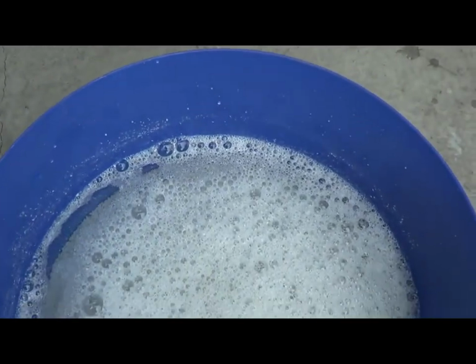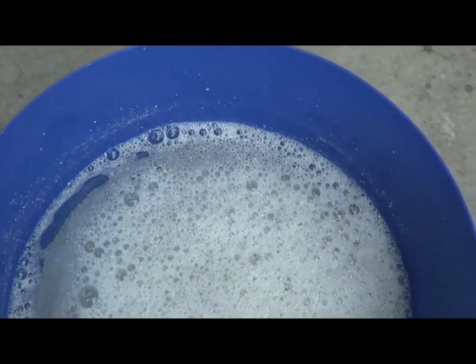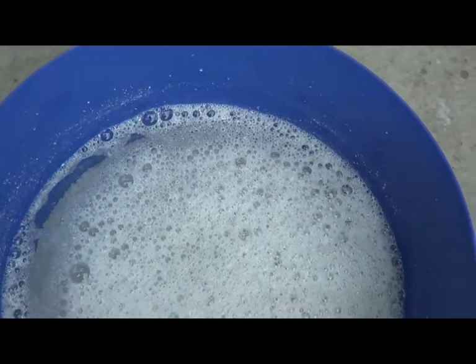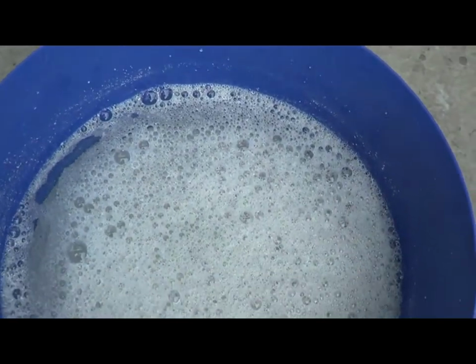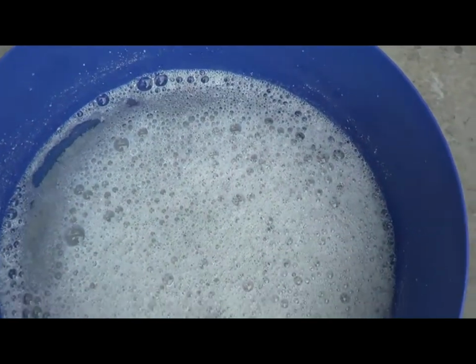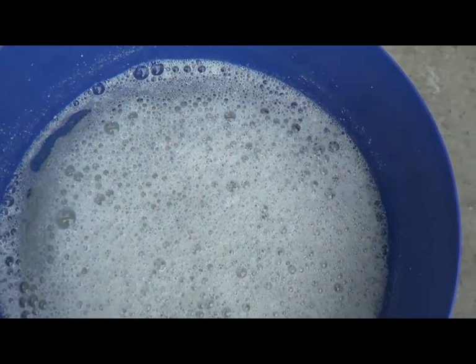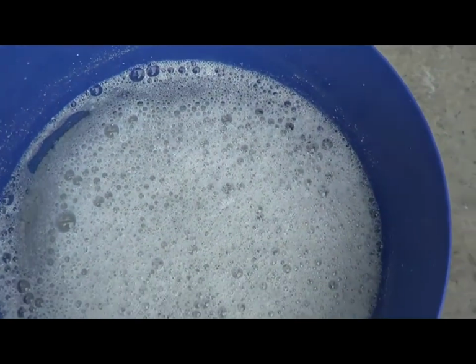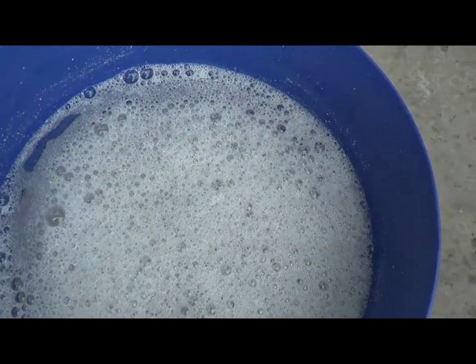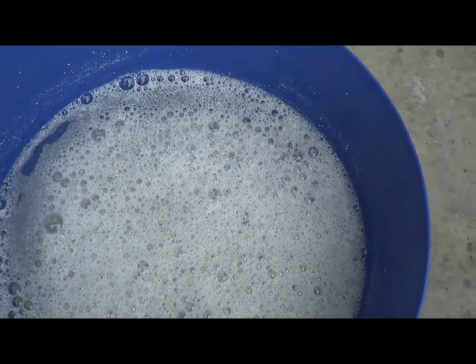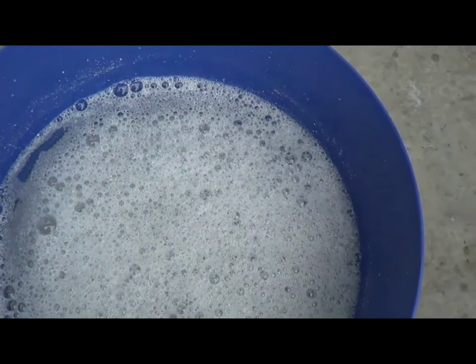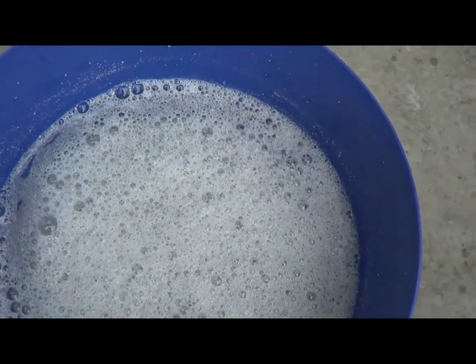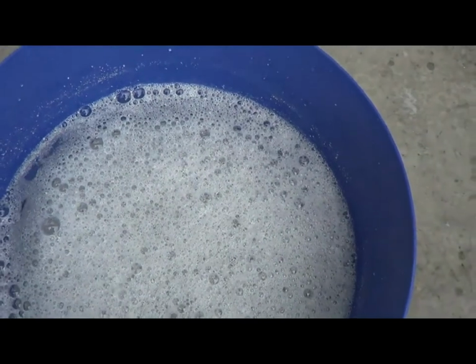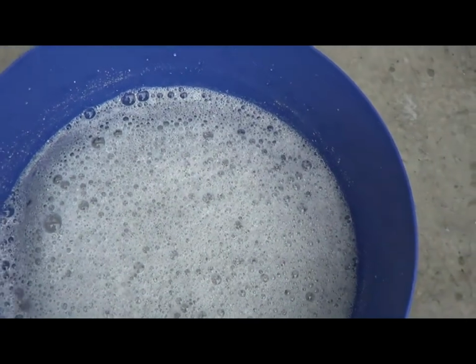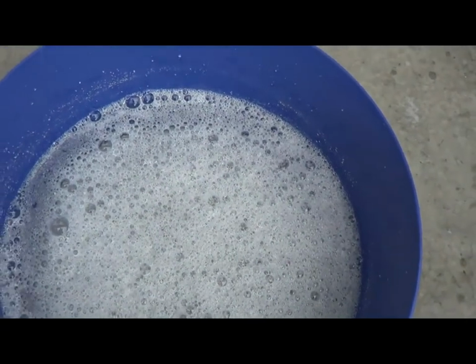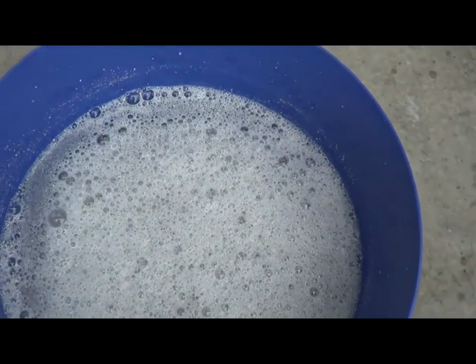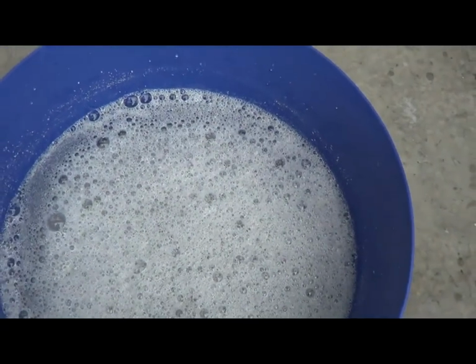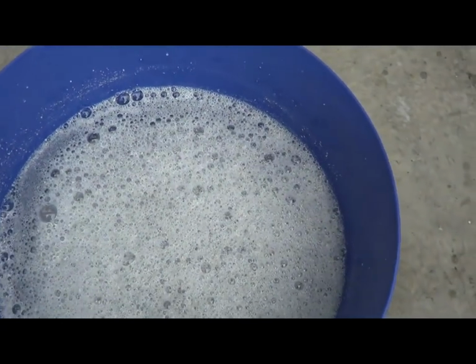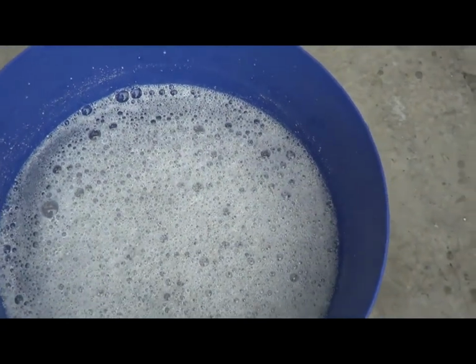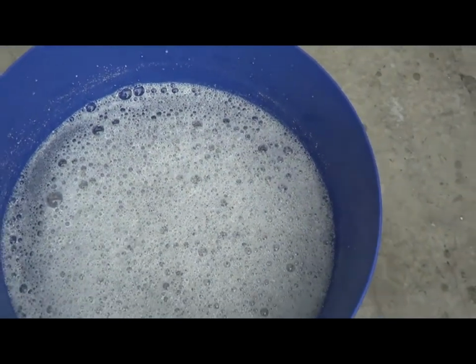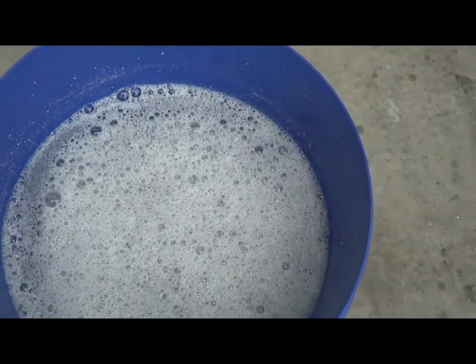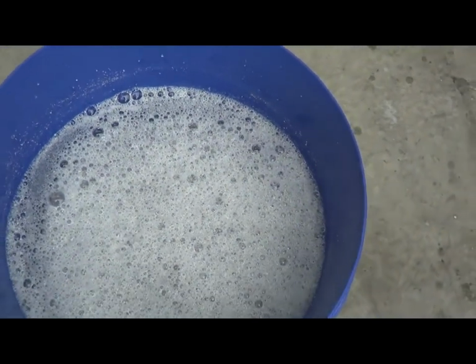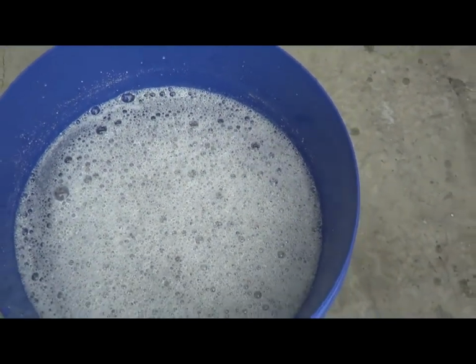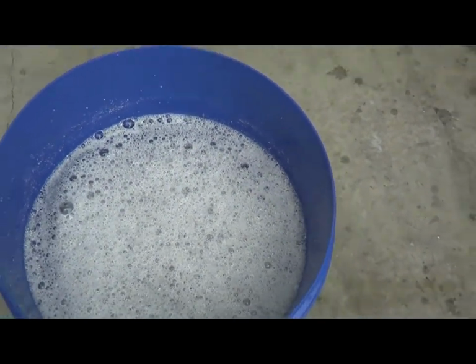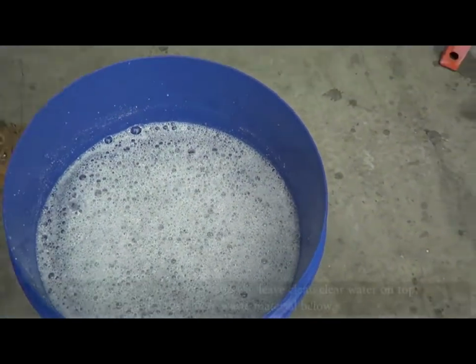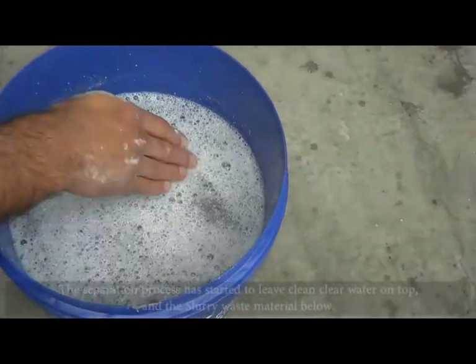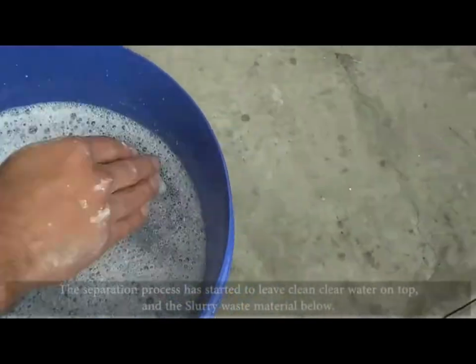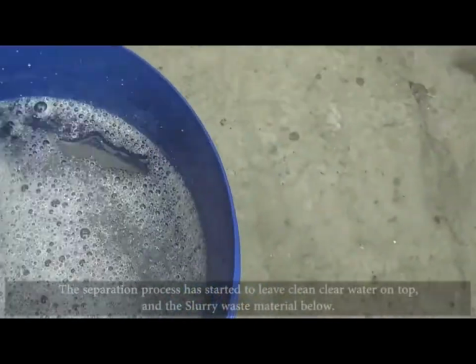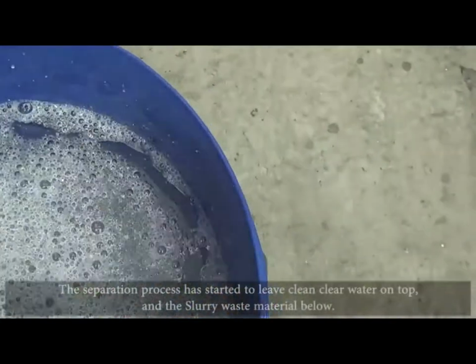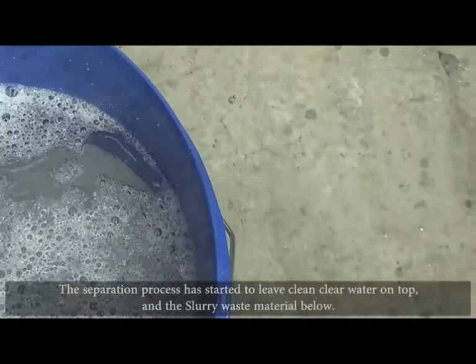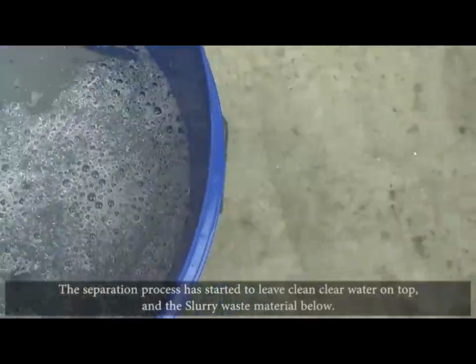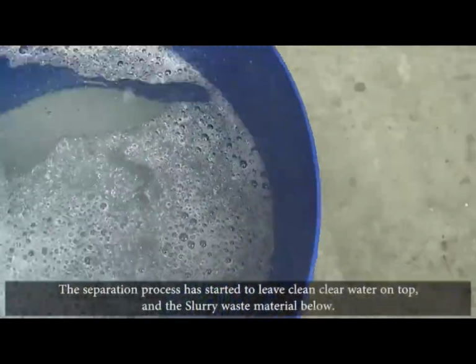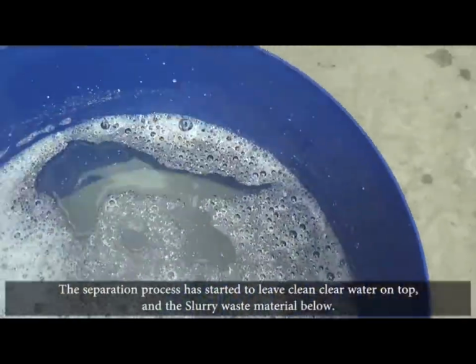As you can see, you start to get rapid, rapid separation.